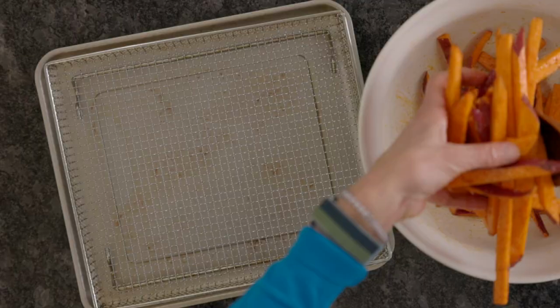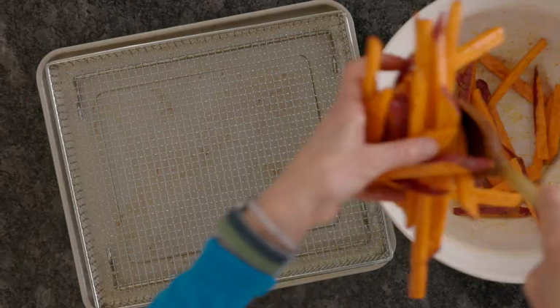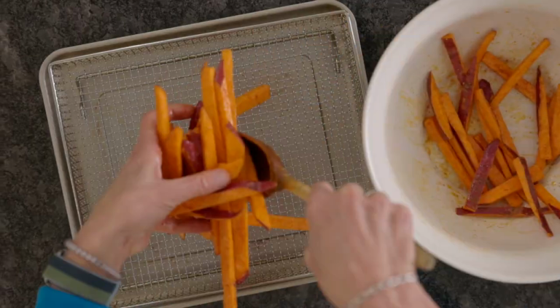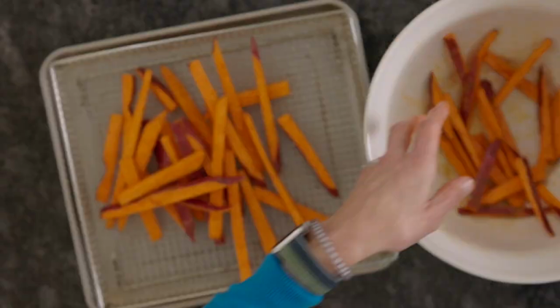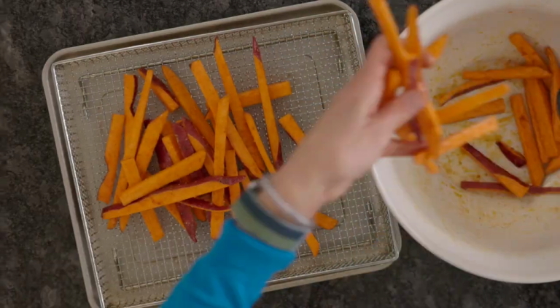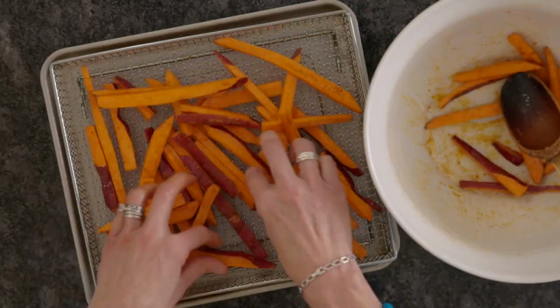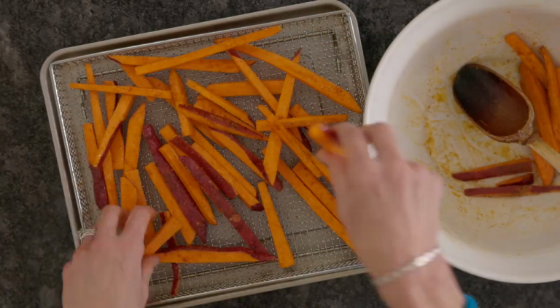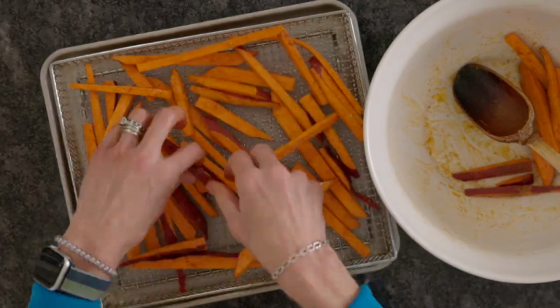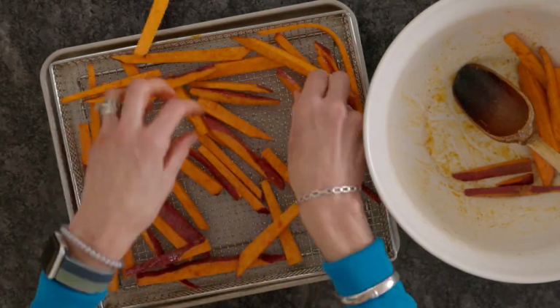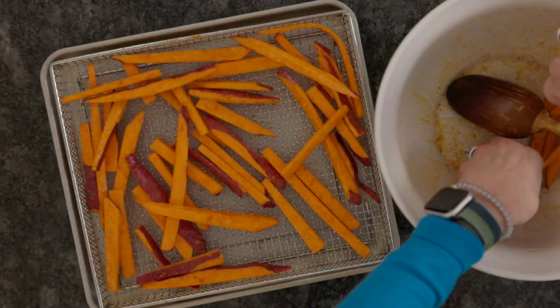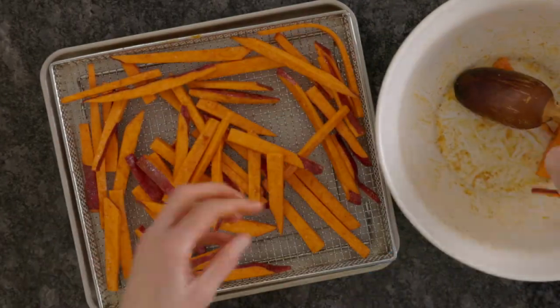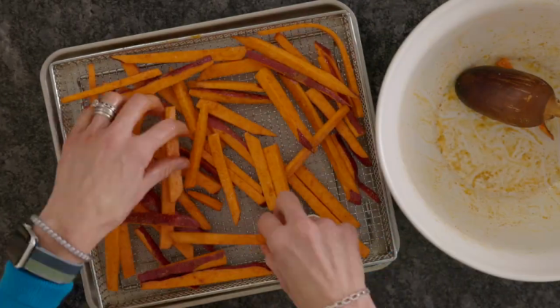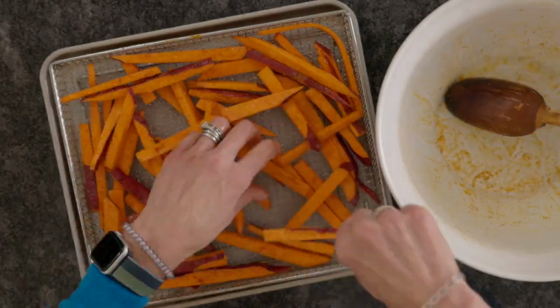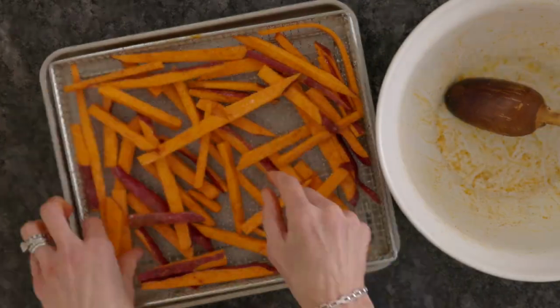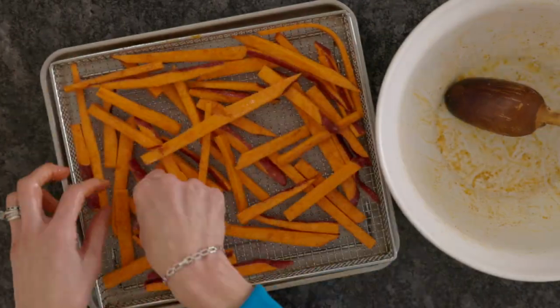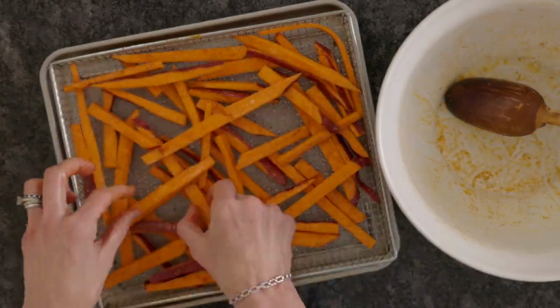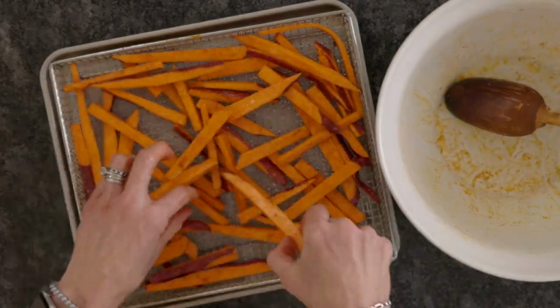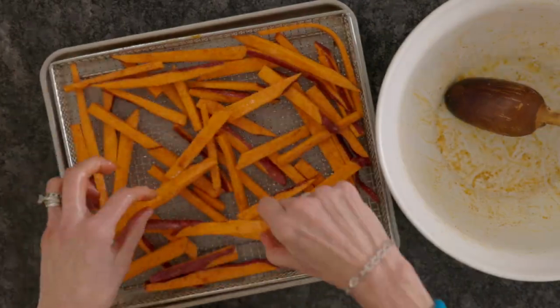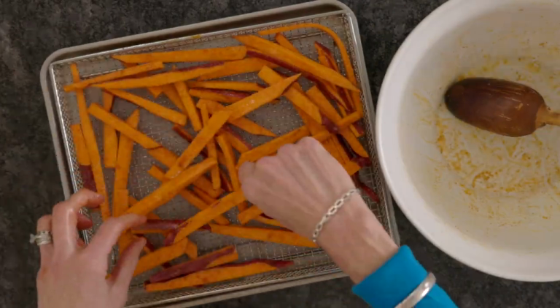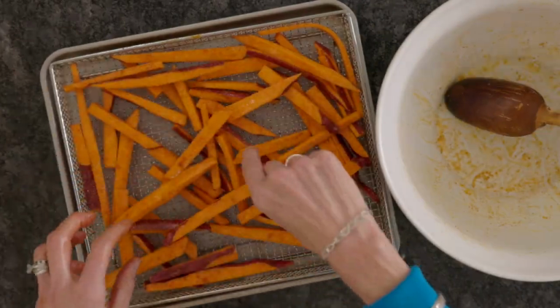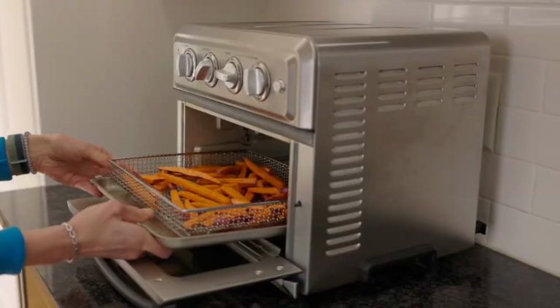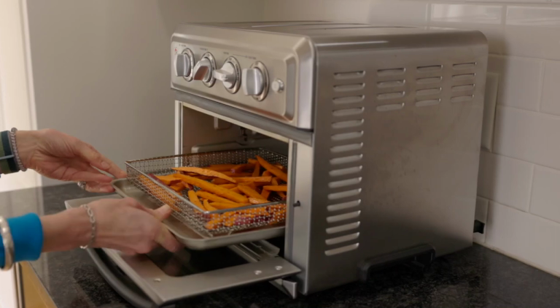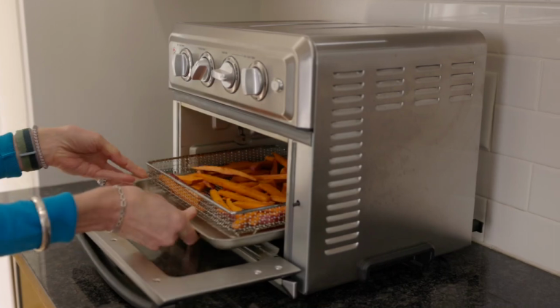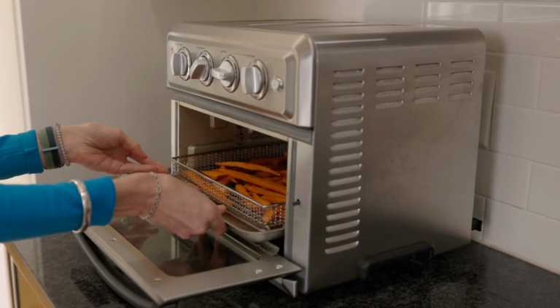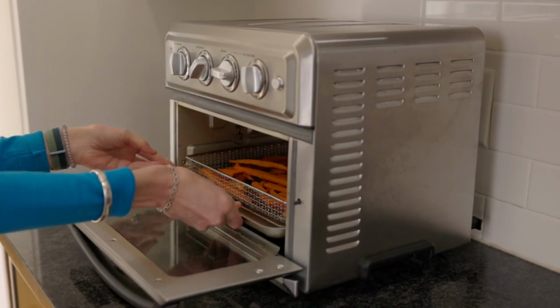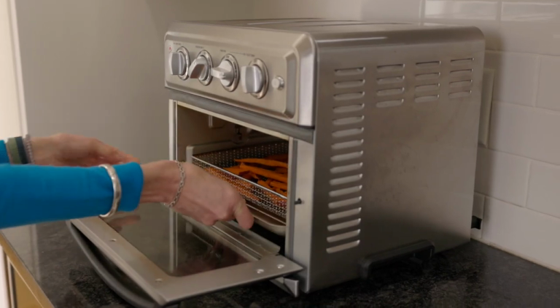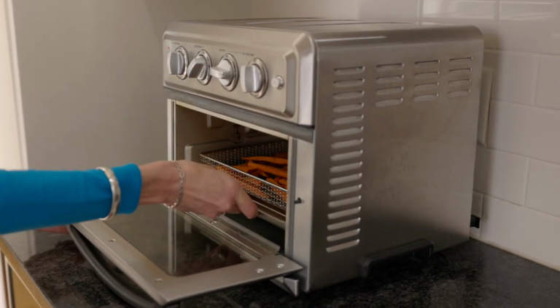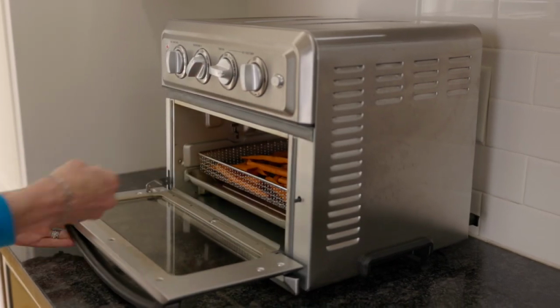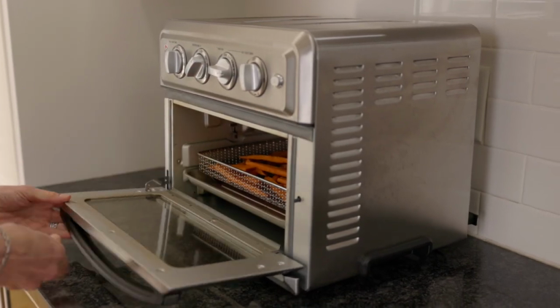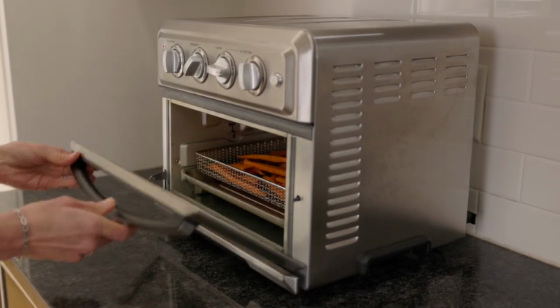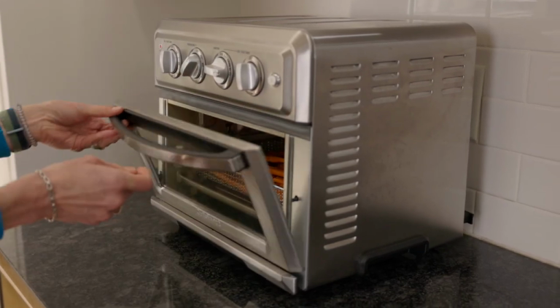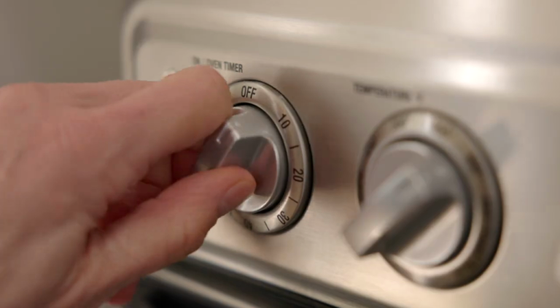Place them in an even layer in the basket of your air fryer. Cook at 400 degrees for 10 to 12 minutes.